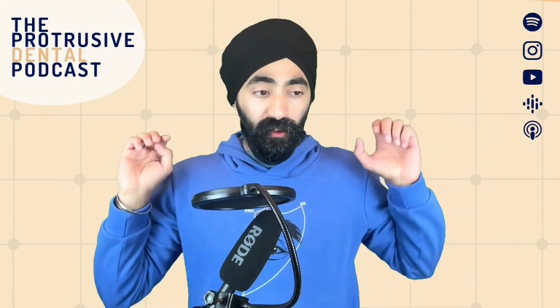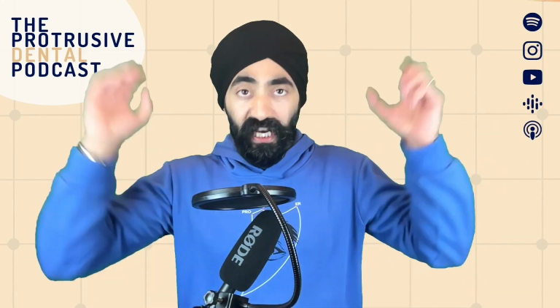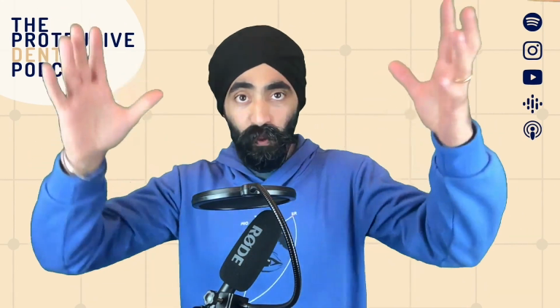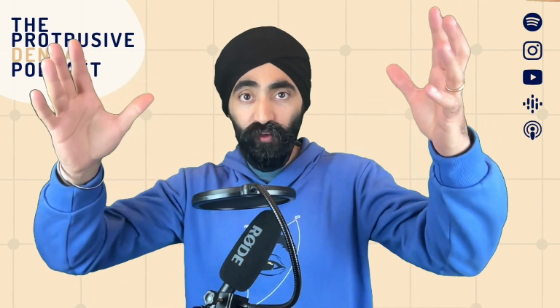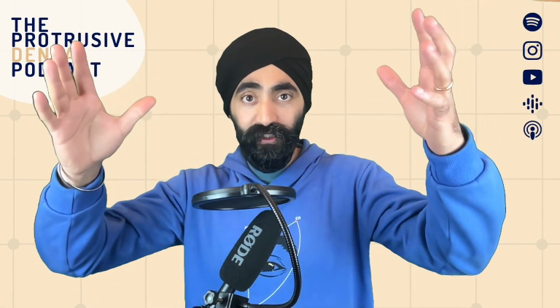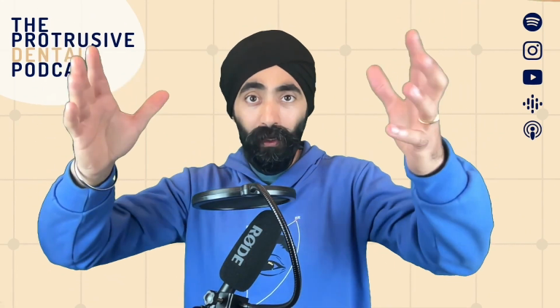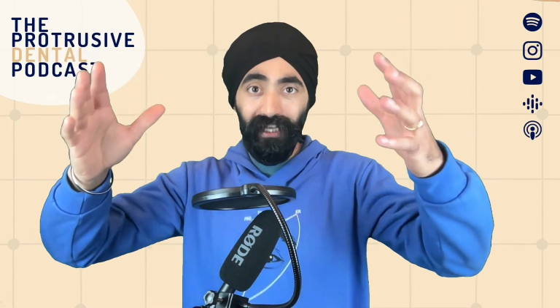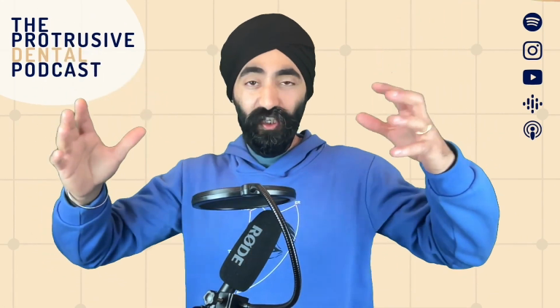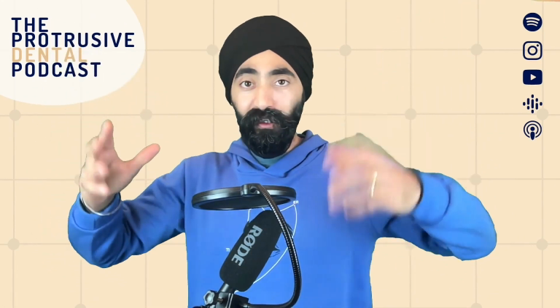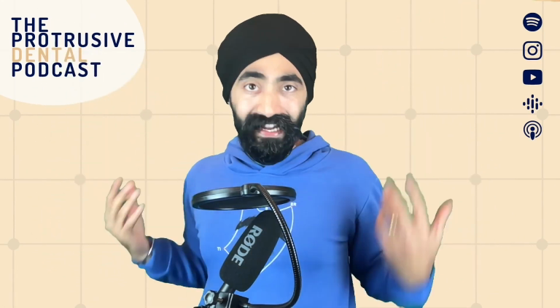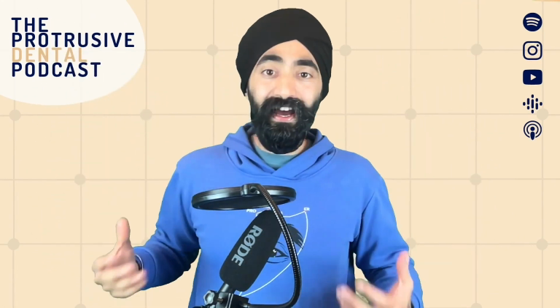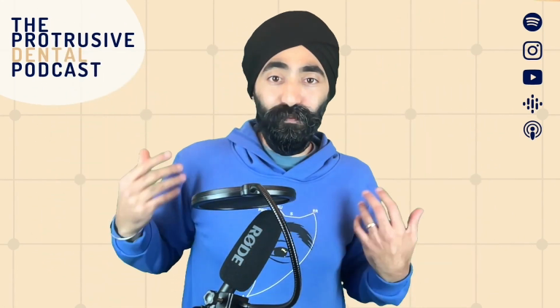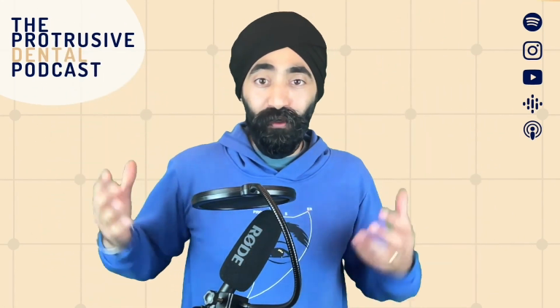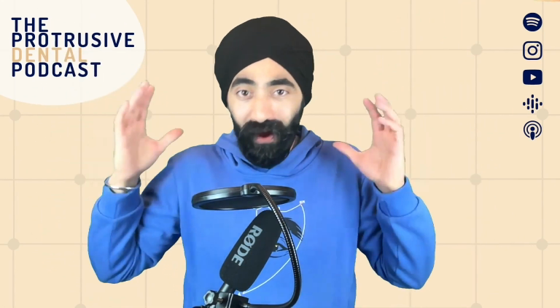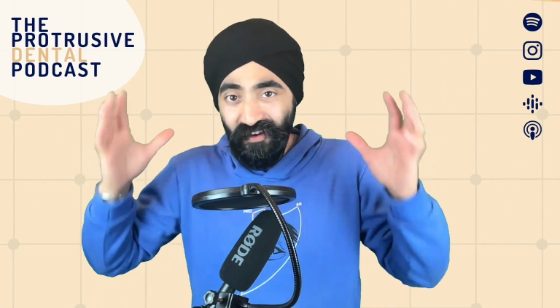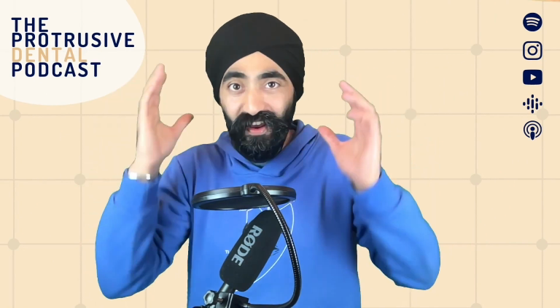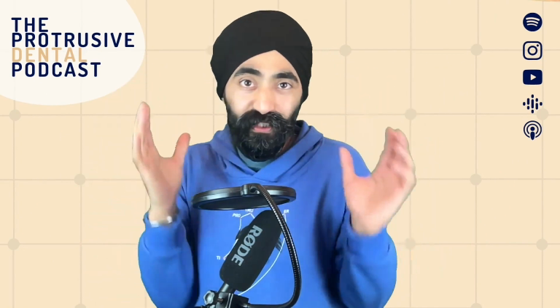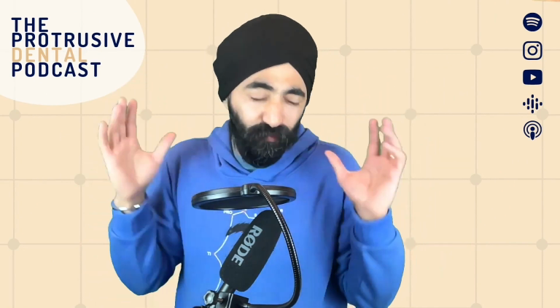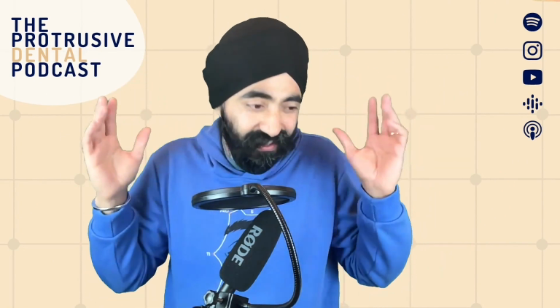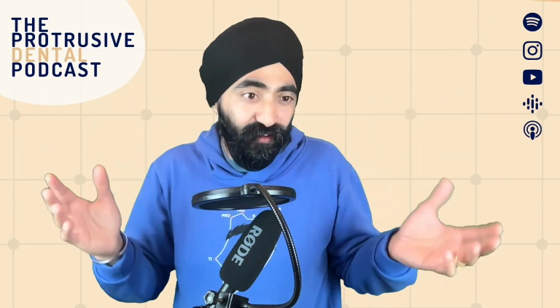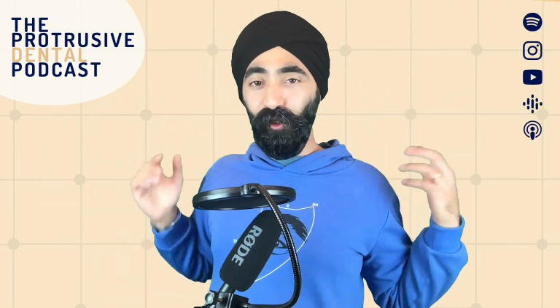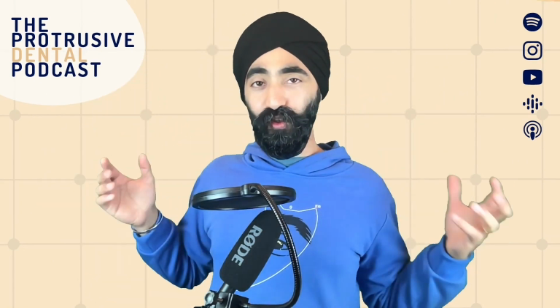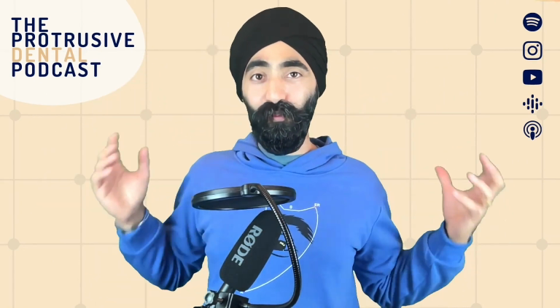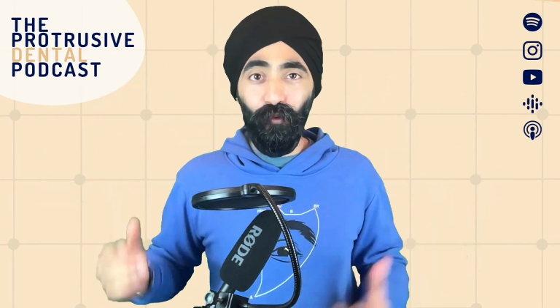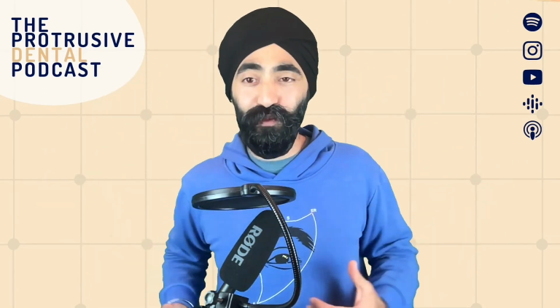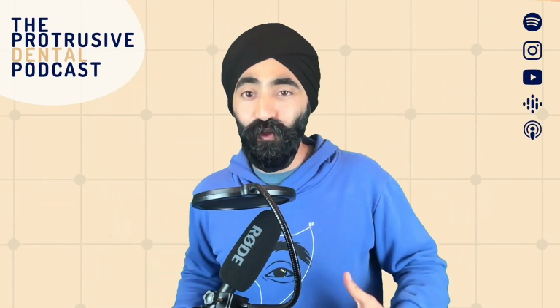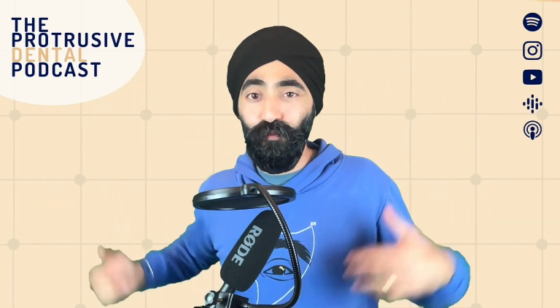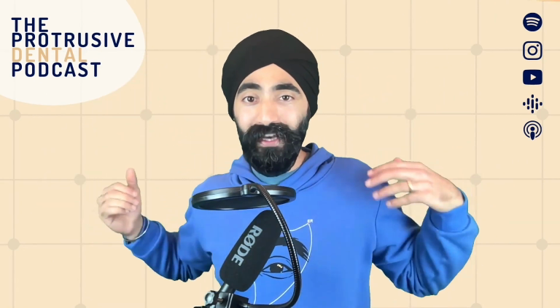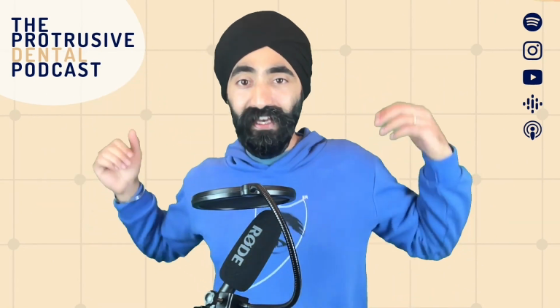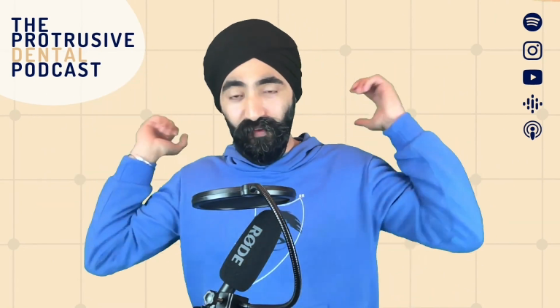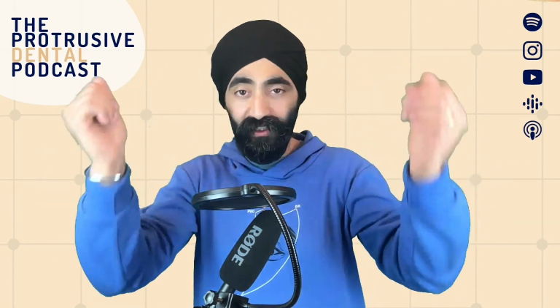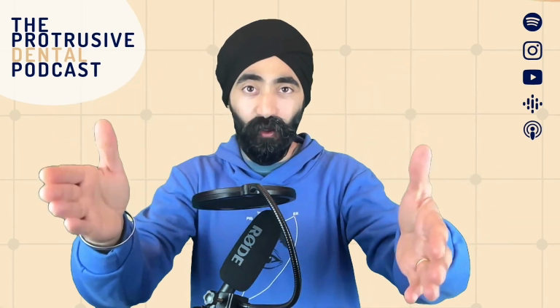Today's Protrusive Dental Pearl is actually going to be read out and spoken by Finn himself - the first ever Protrusive Dental Pearl spoken by my guest.